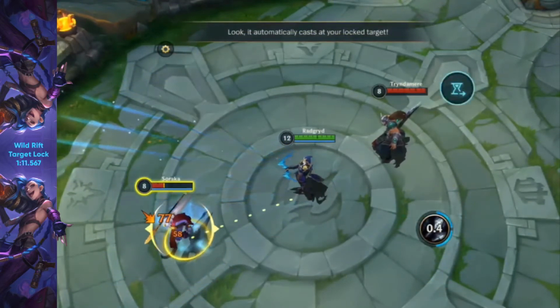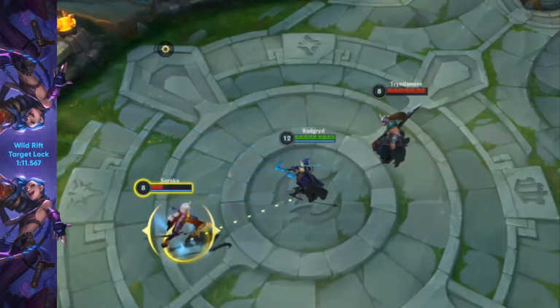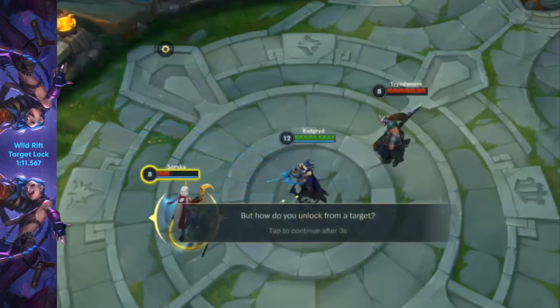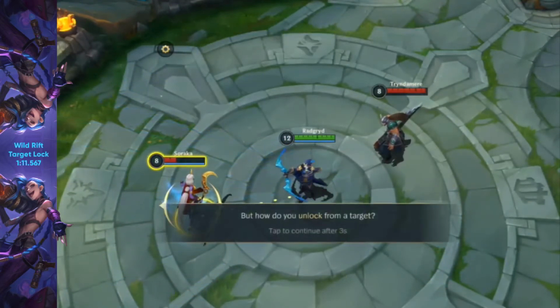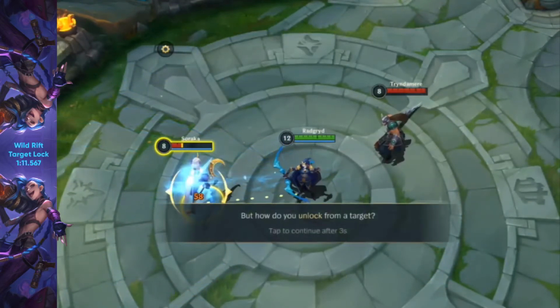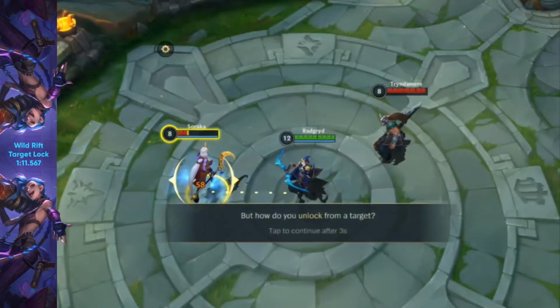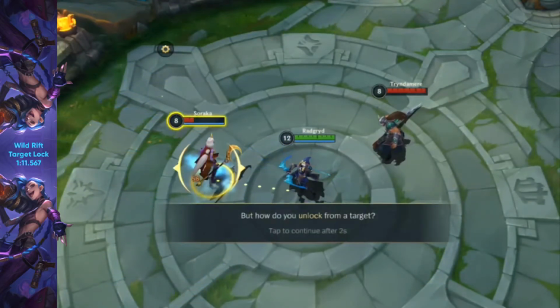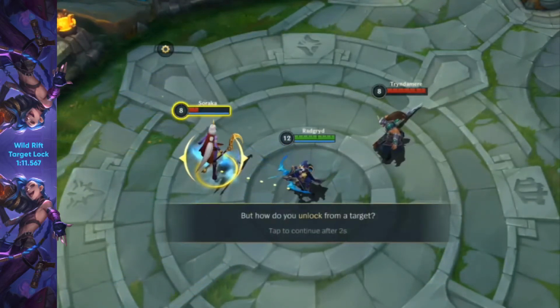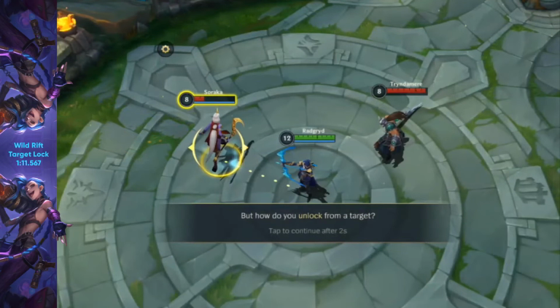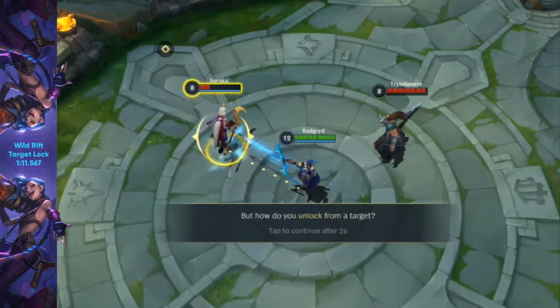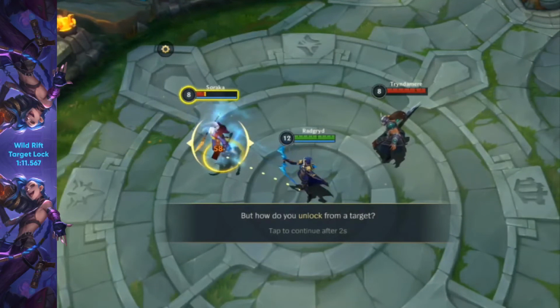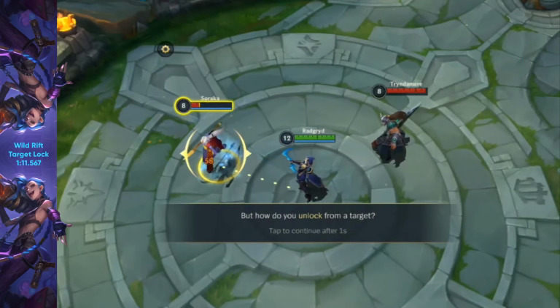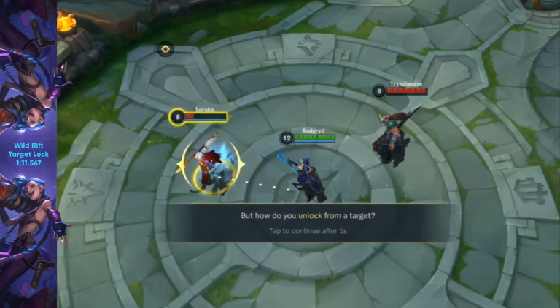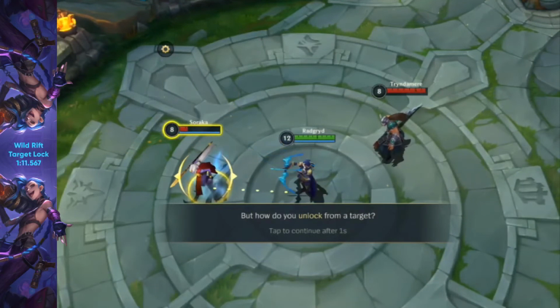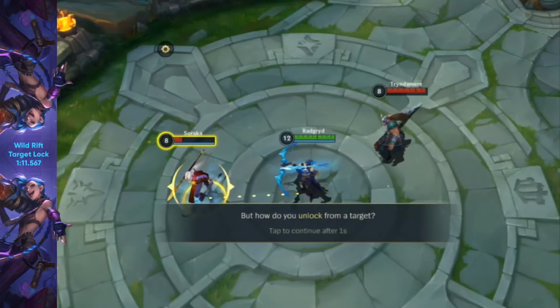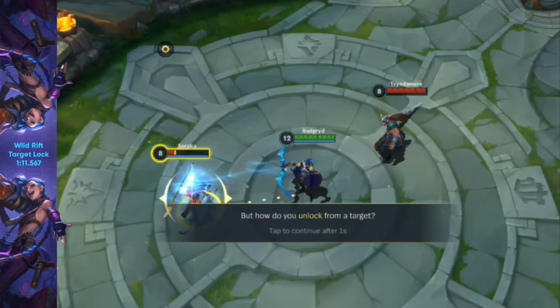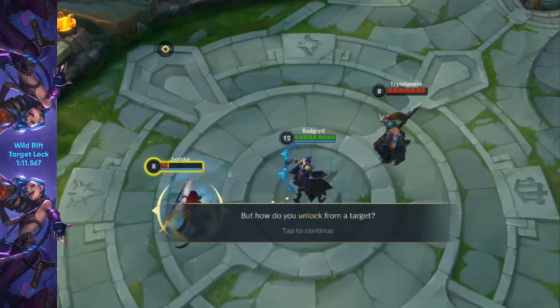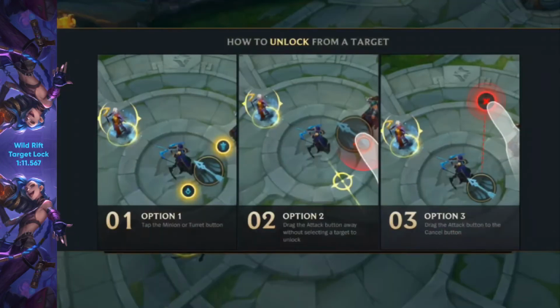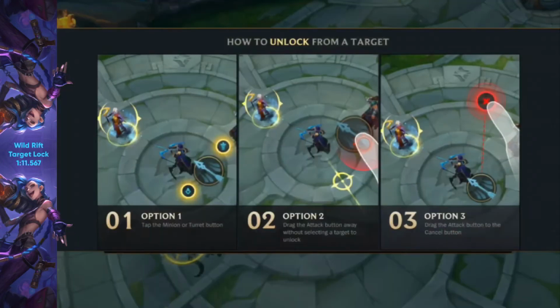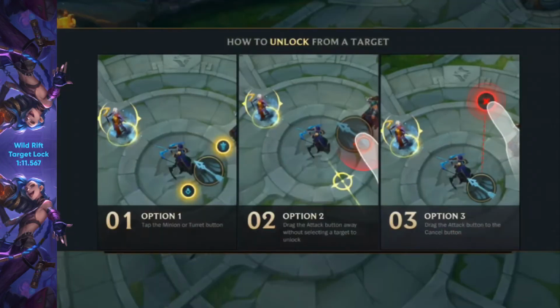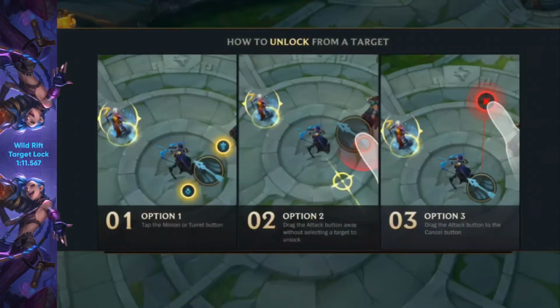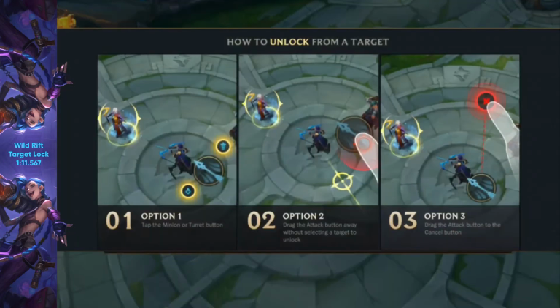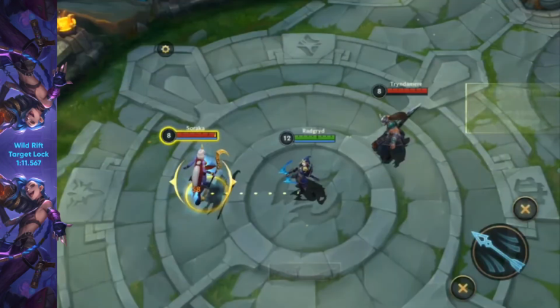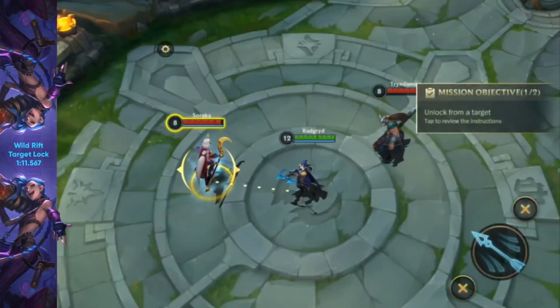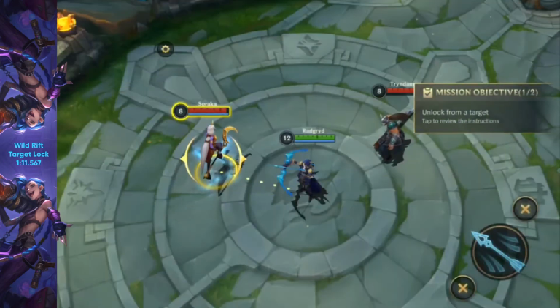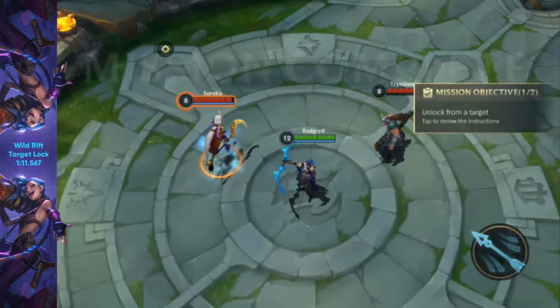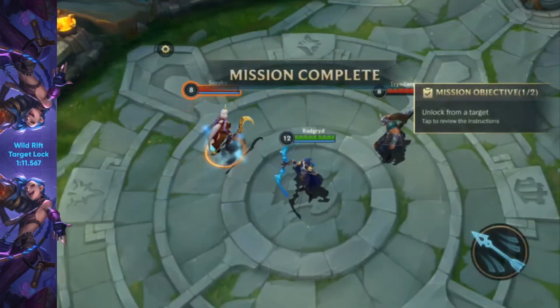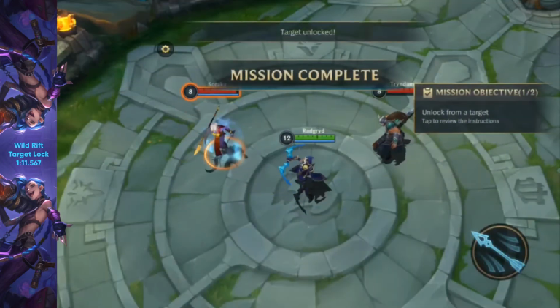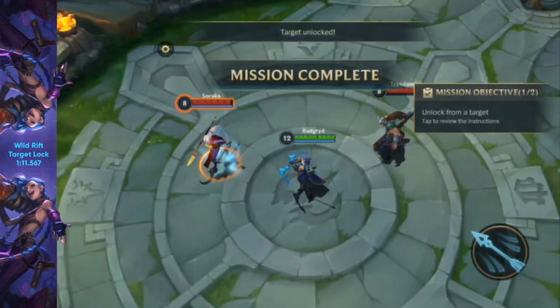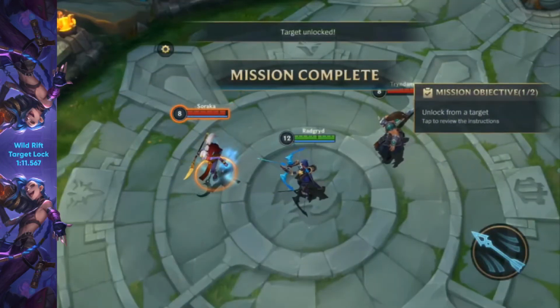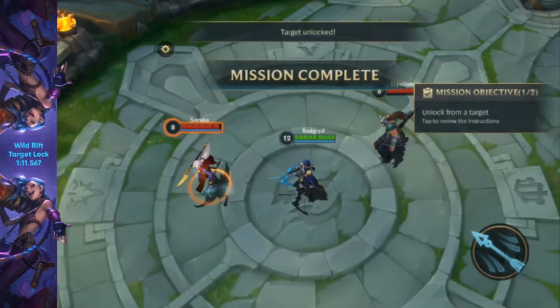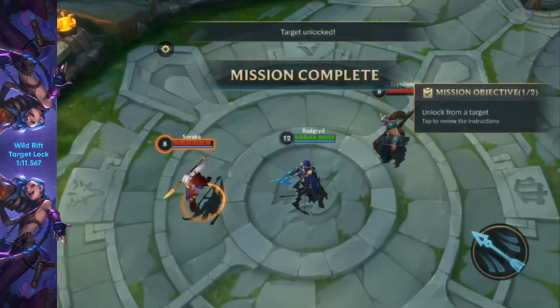But how do you unlock from a target? You can either drag the attack button to target unlocked.